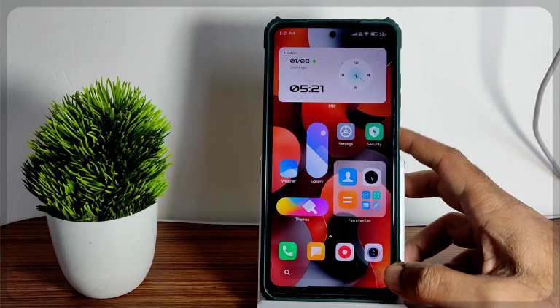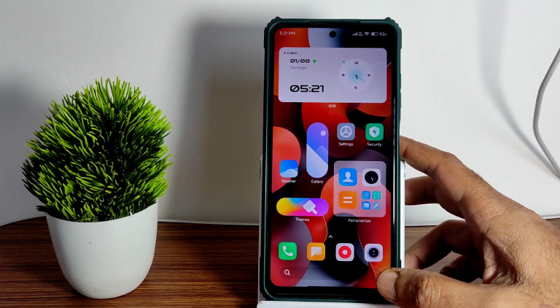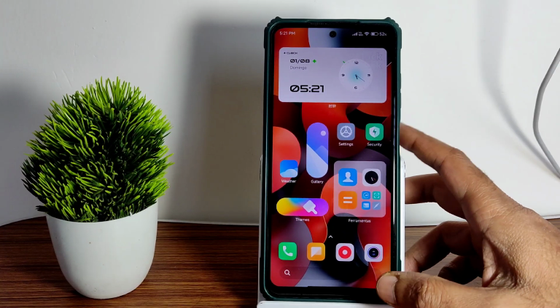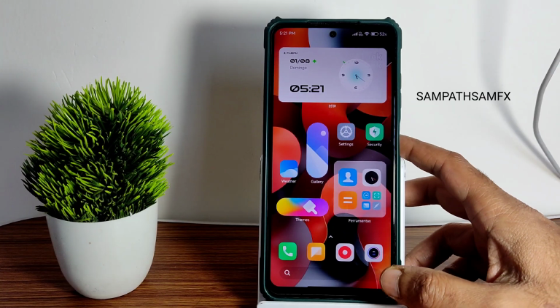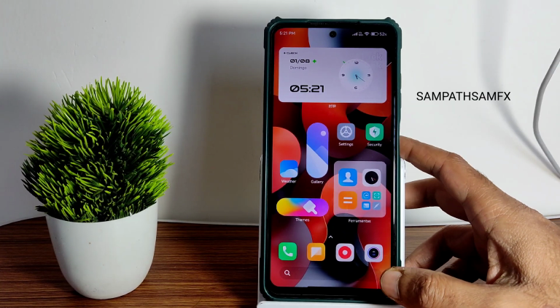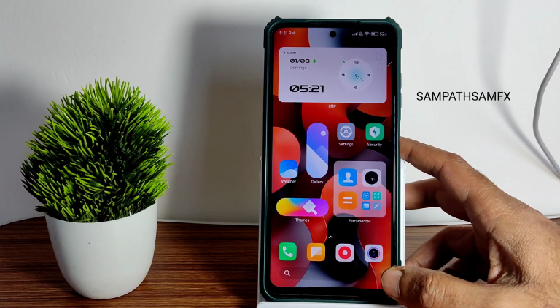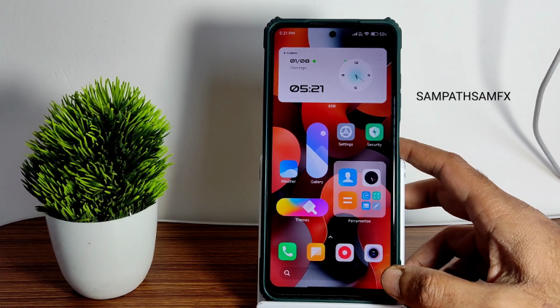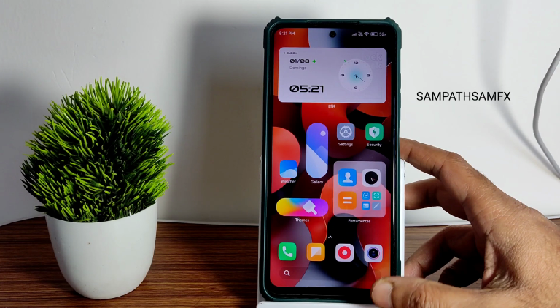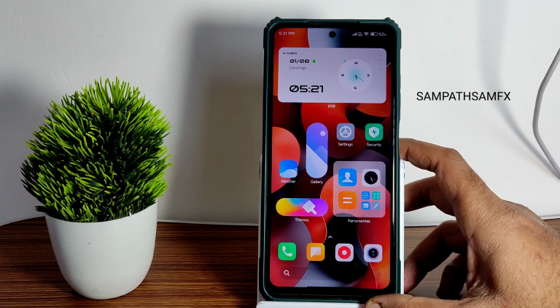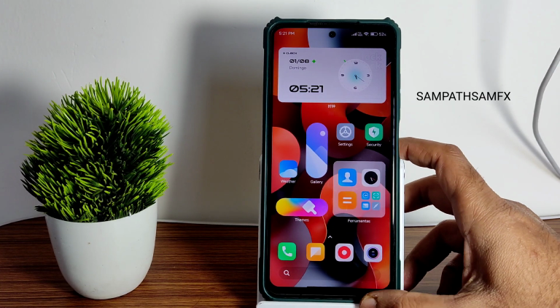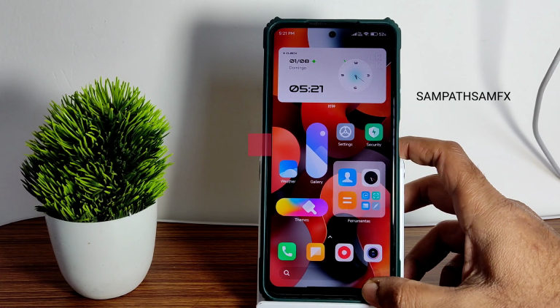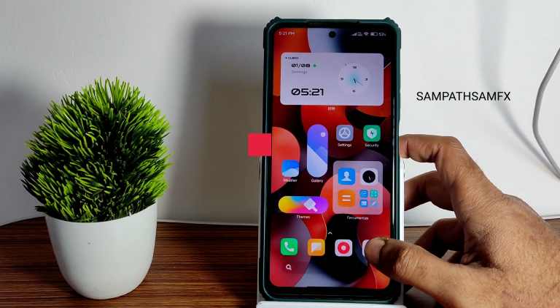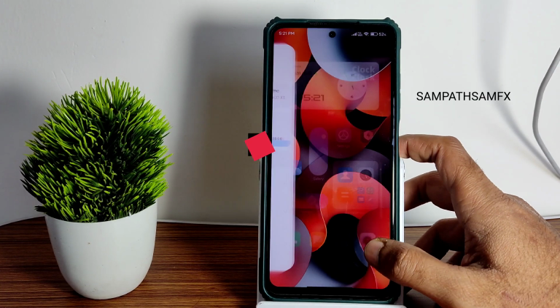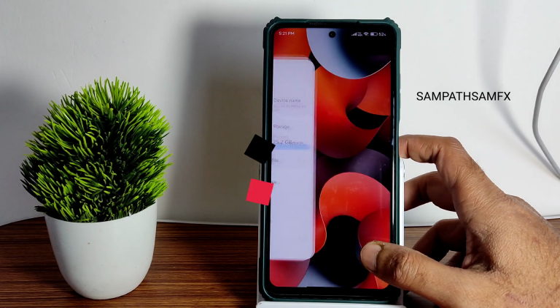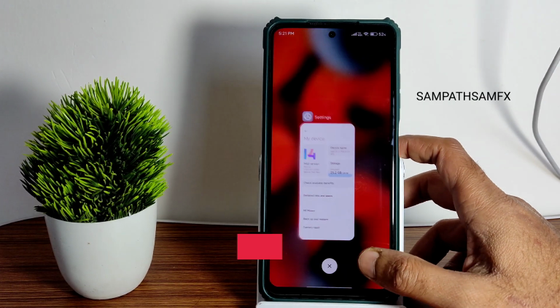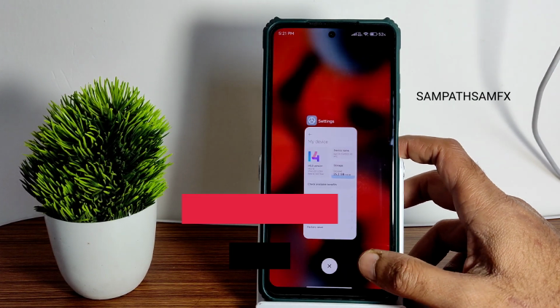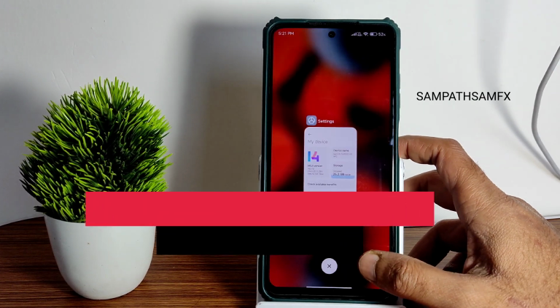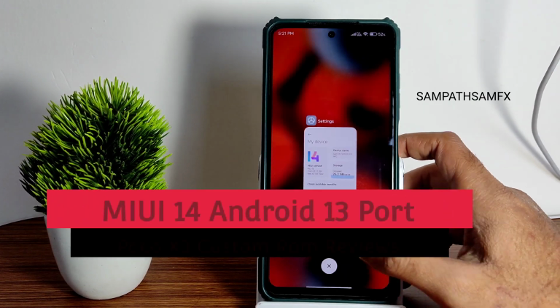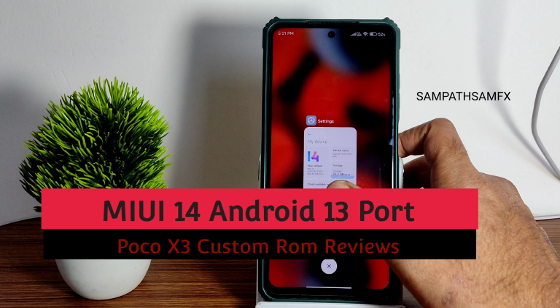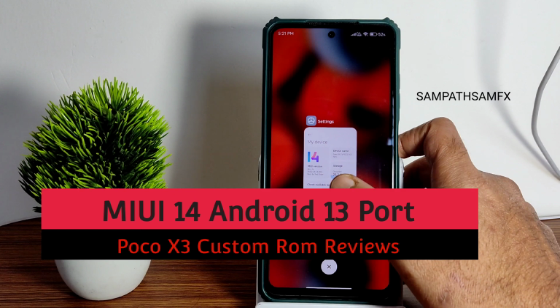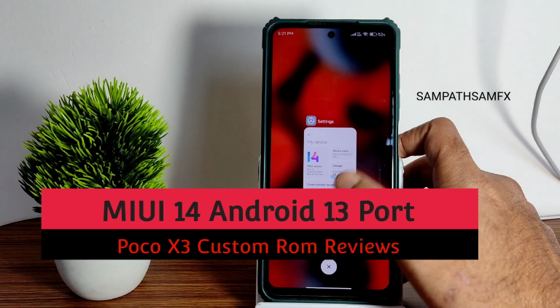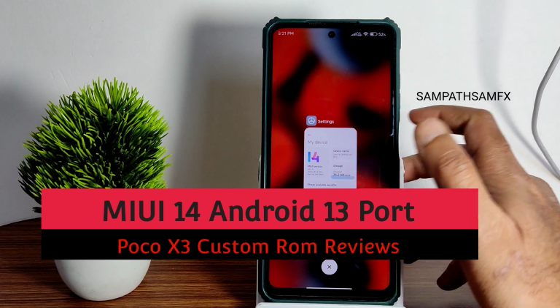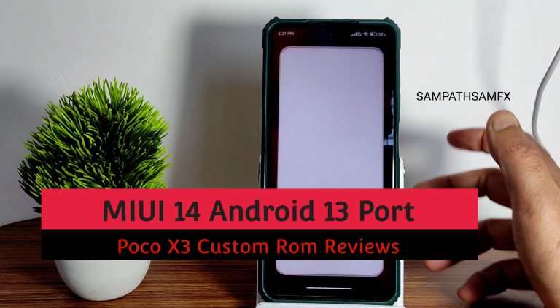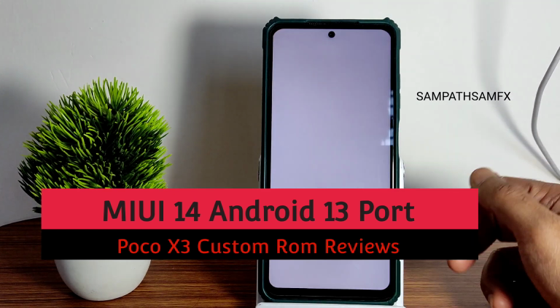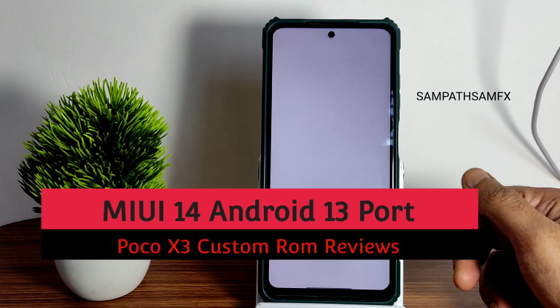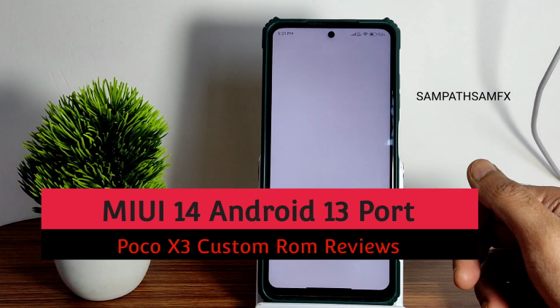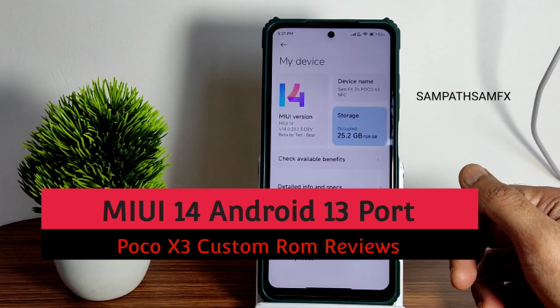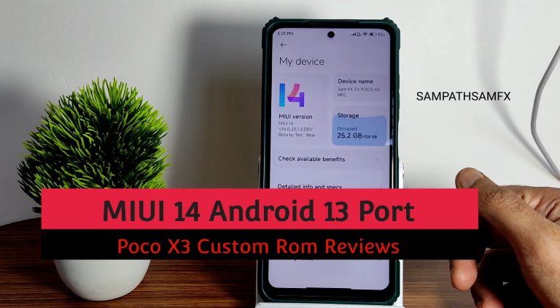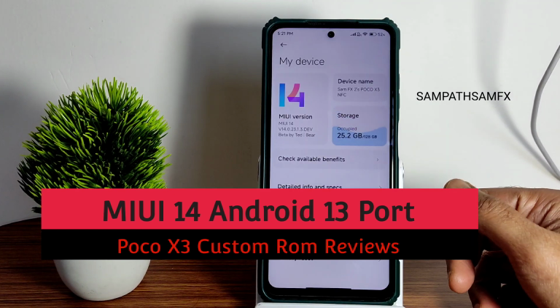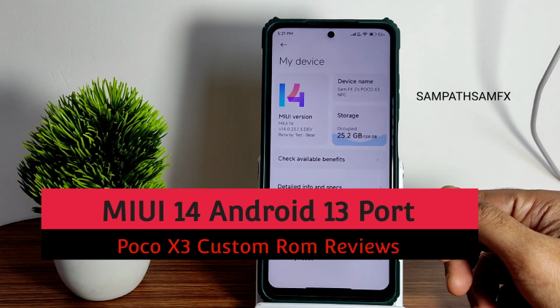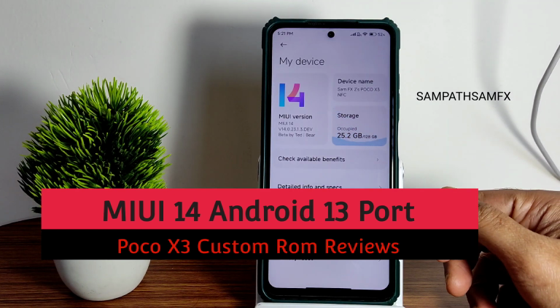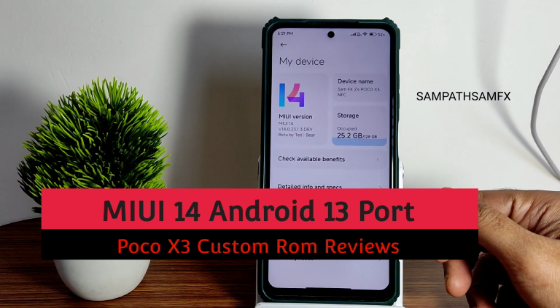Hey, hi, hello, welcome back to my new video. If you are watching Sampath Sam Olympics YouTube channel, this is POCO X3.